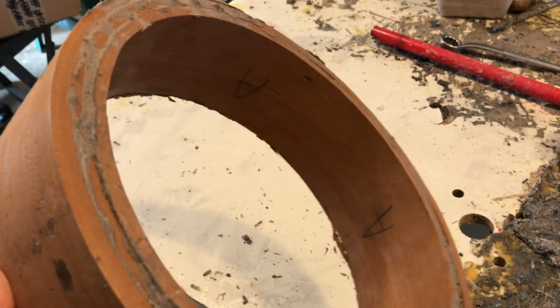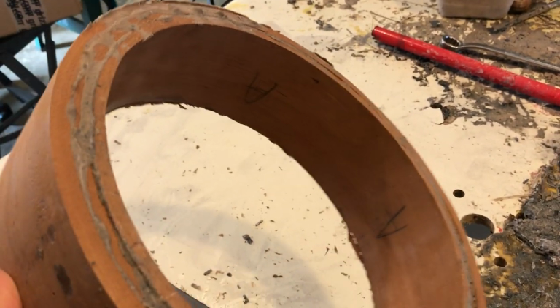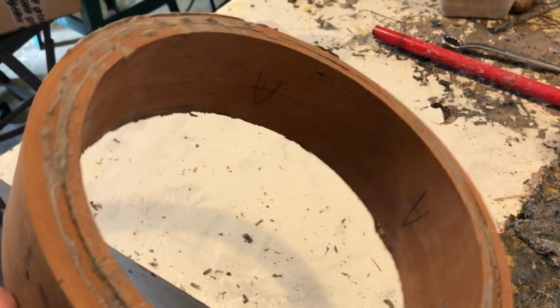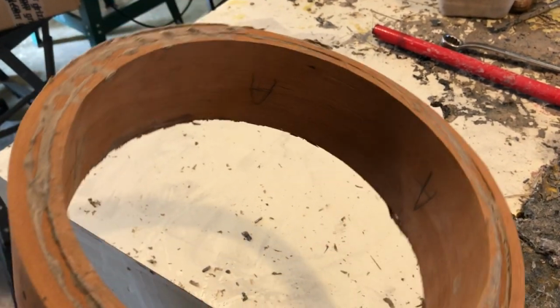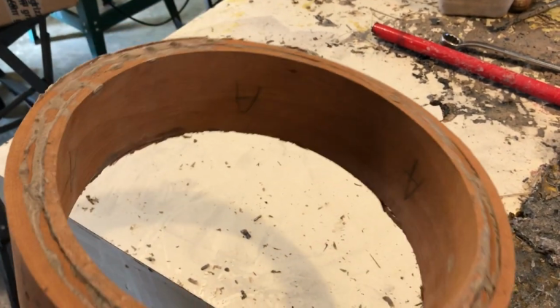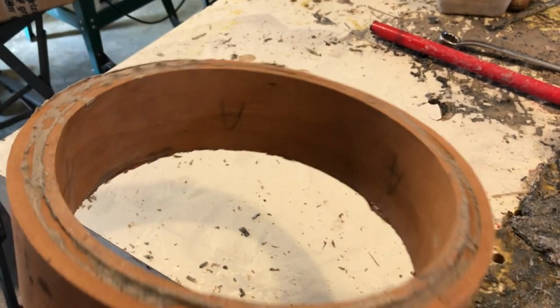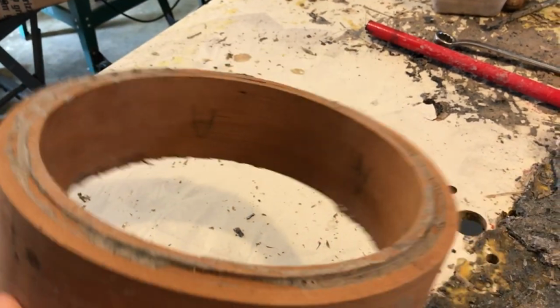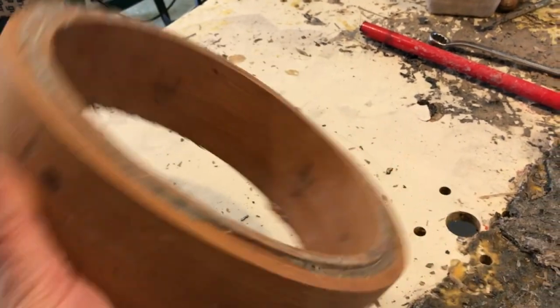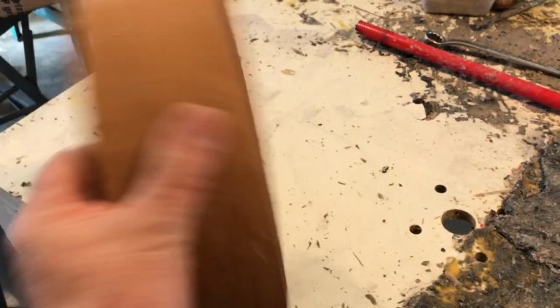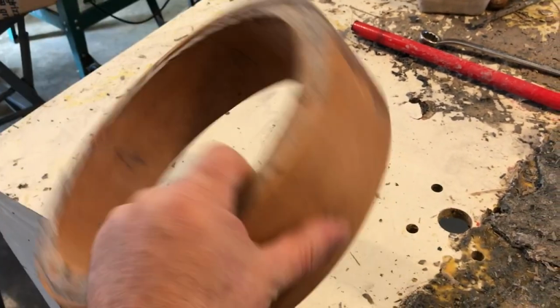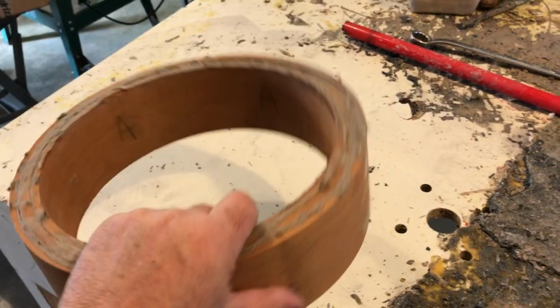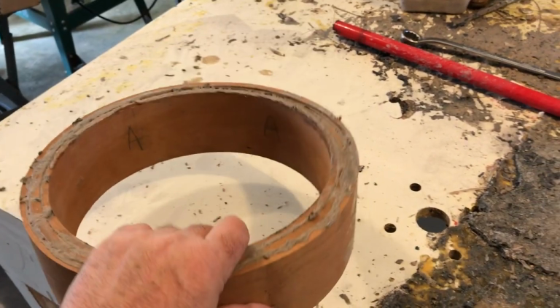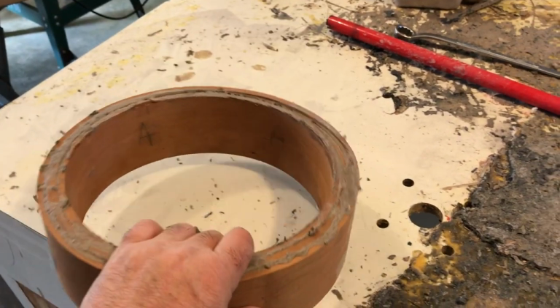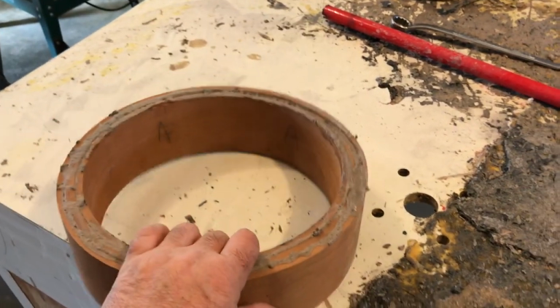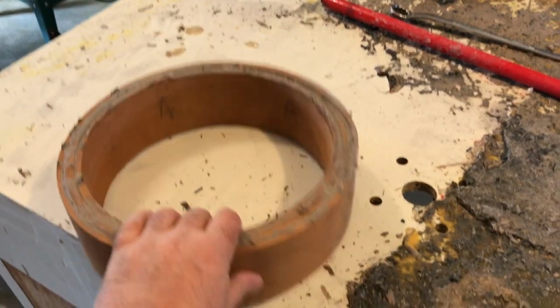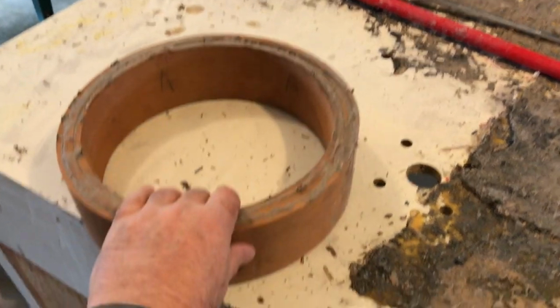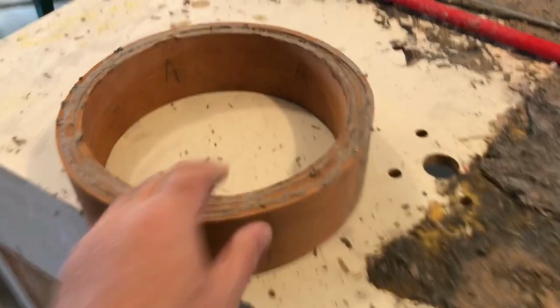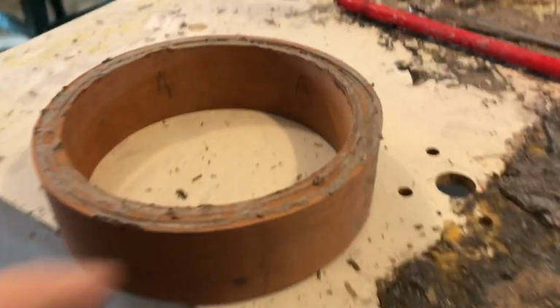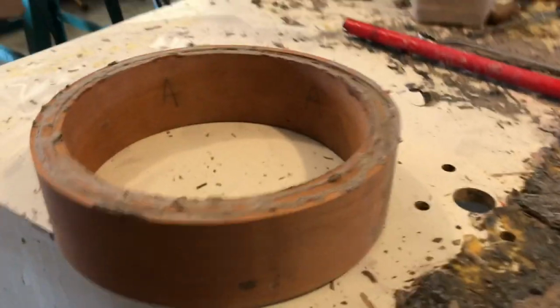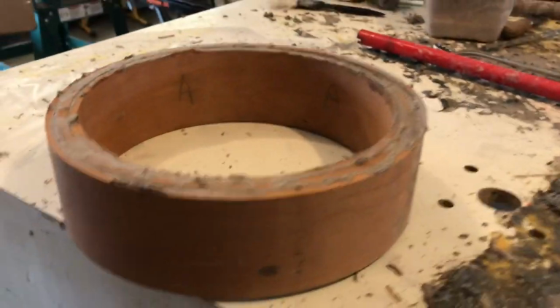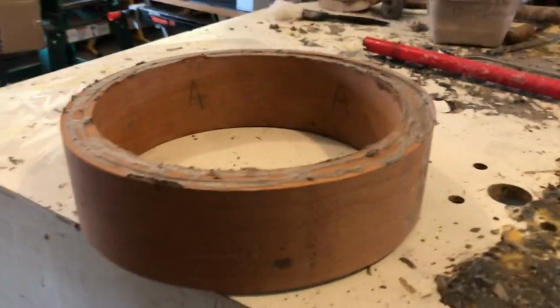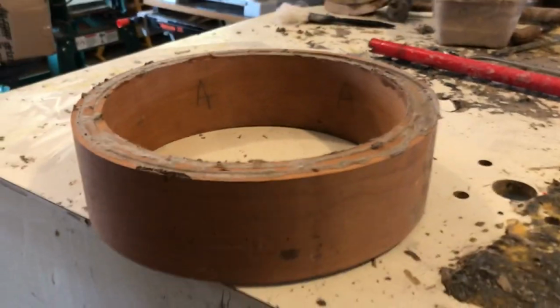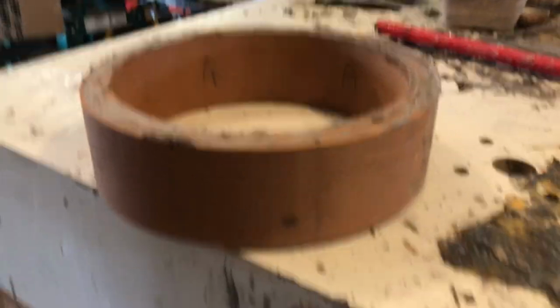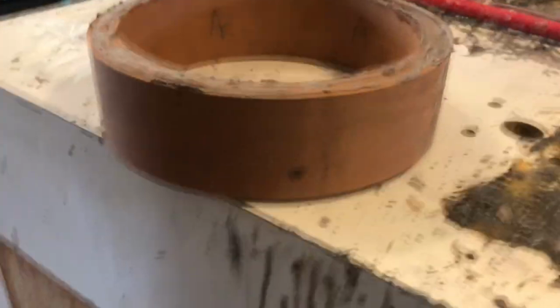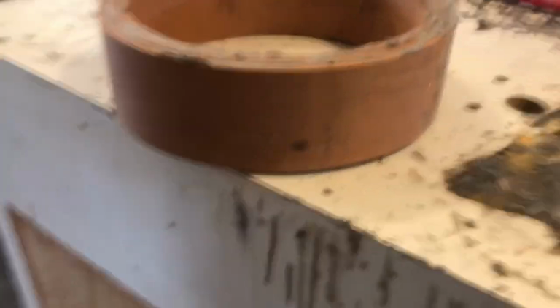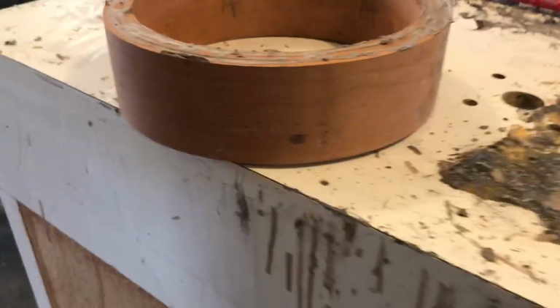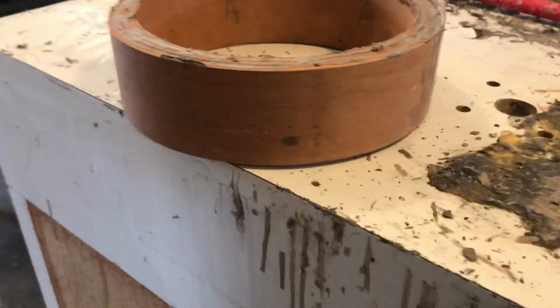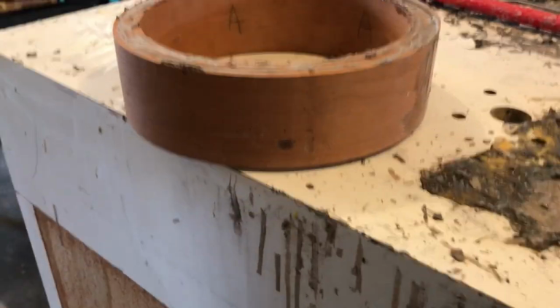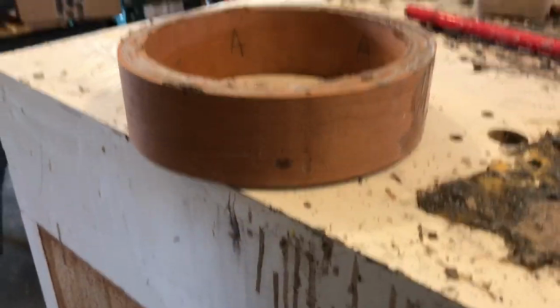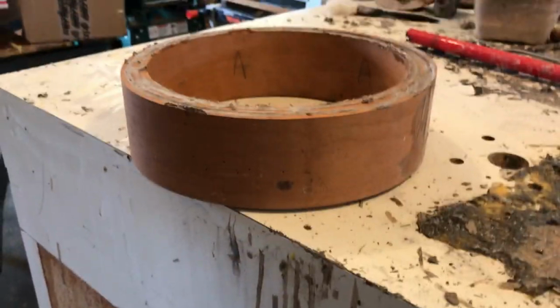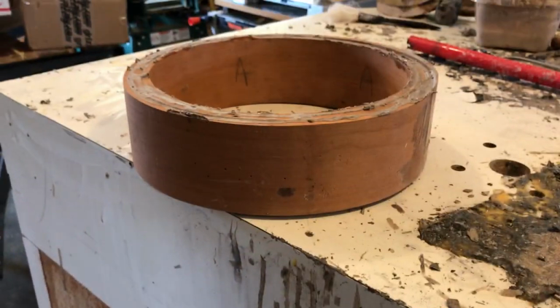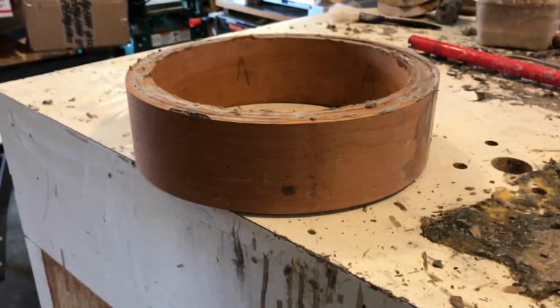Alright, I'm going to post this — the first cherry rim. Yay!